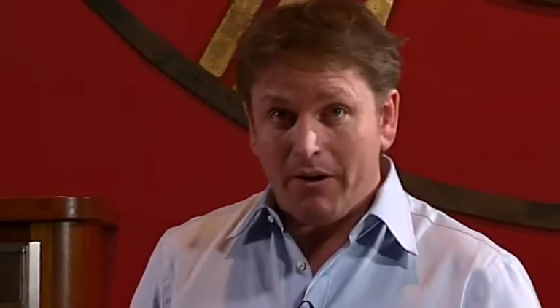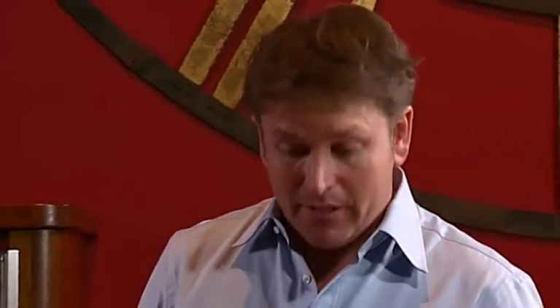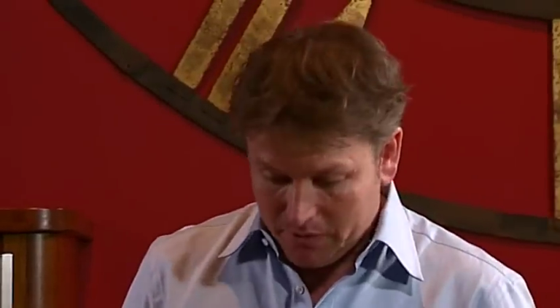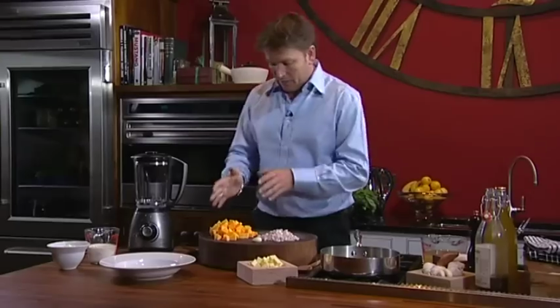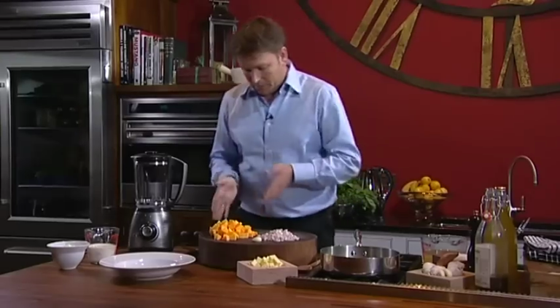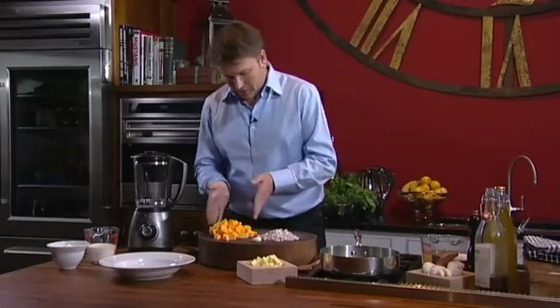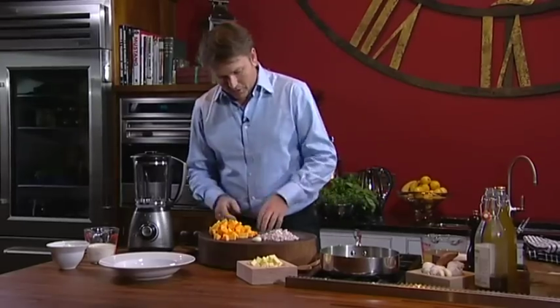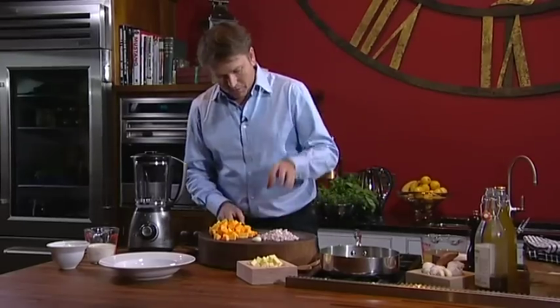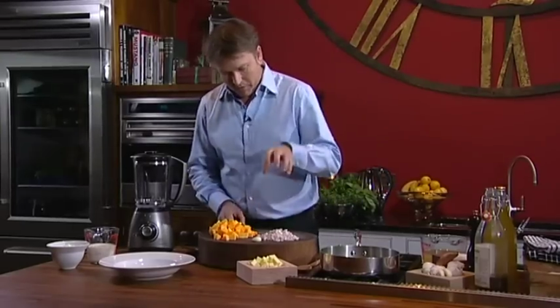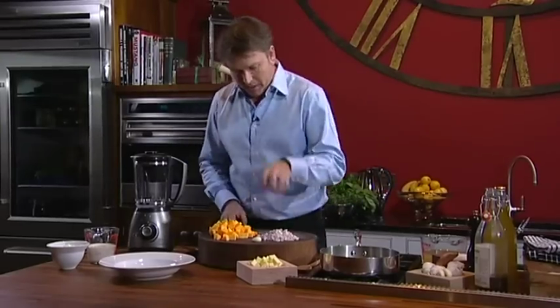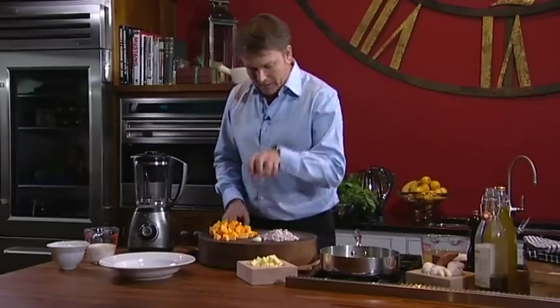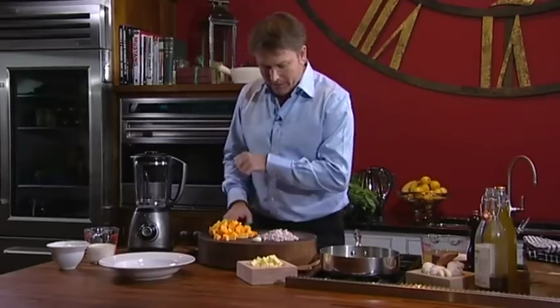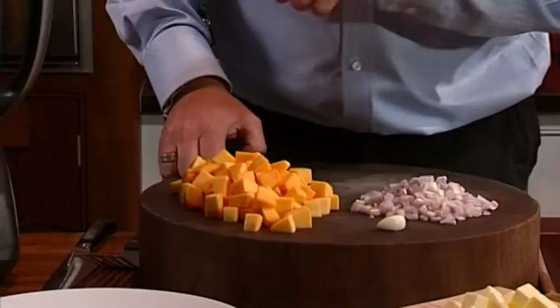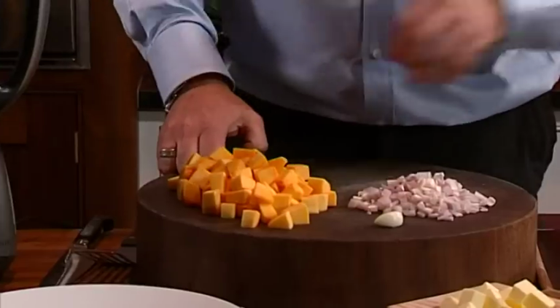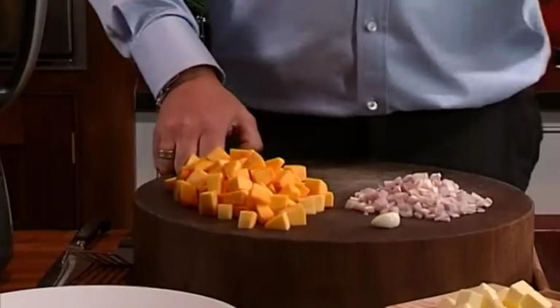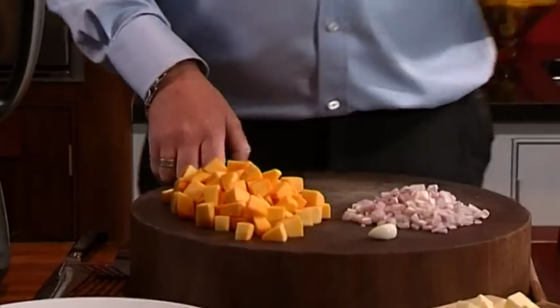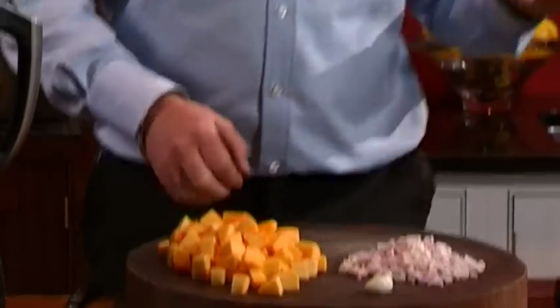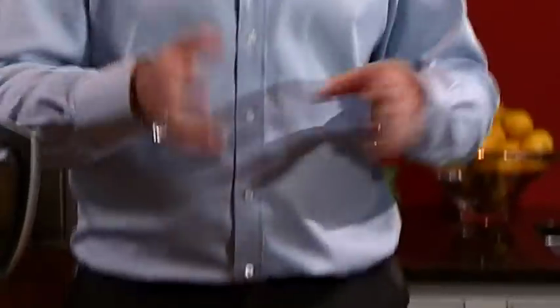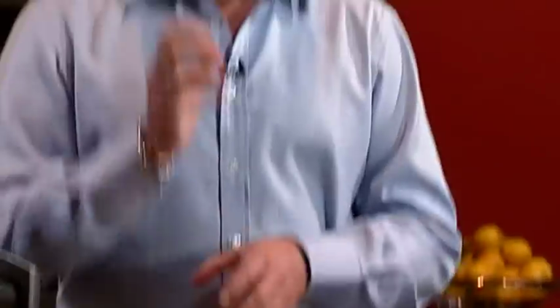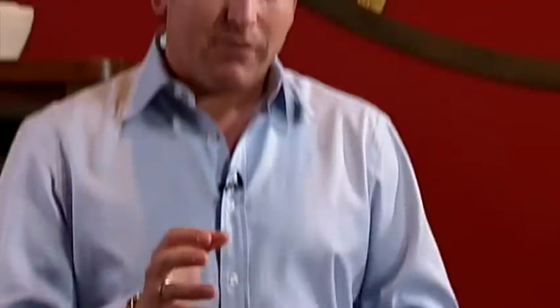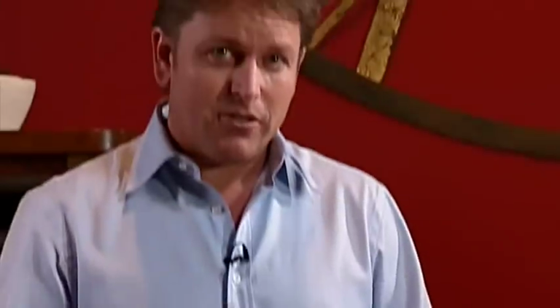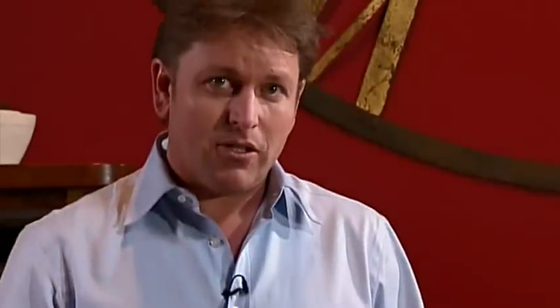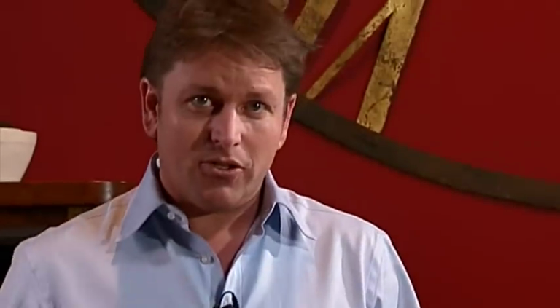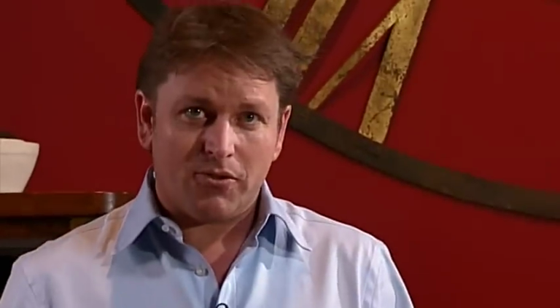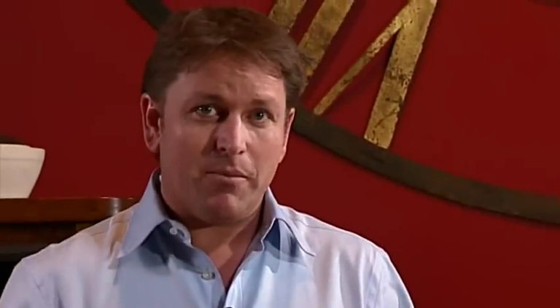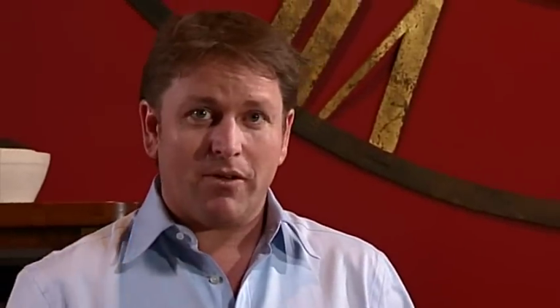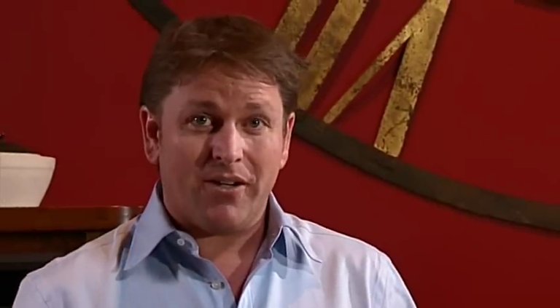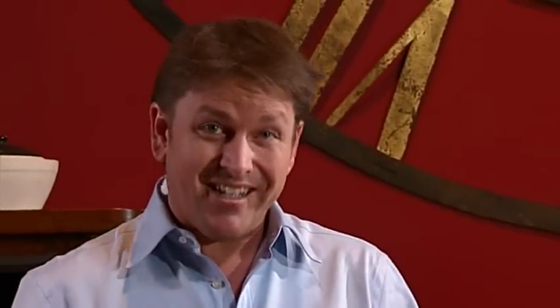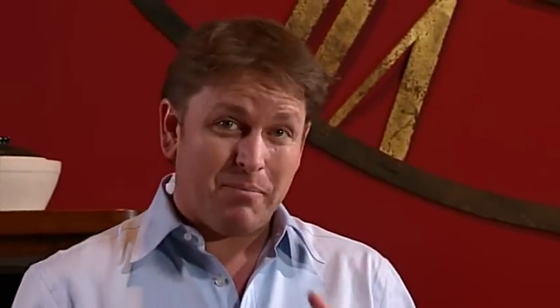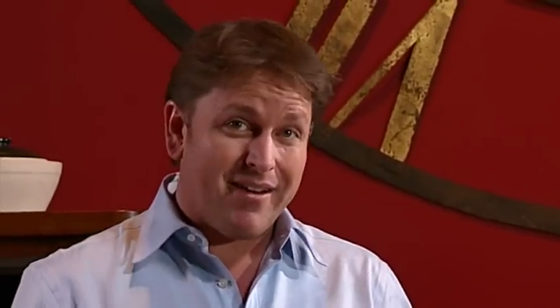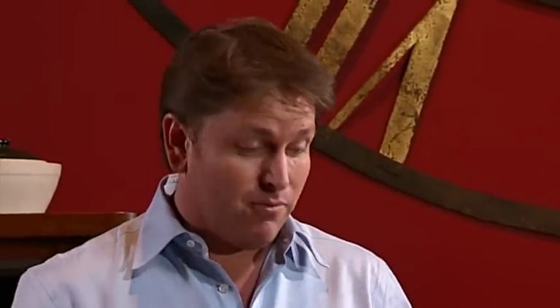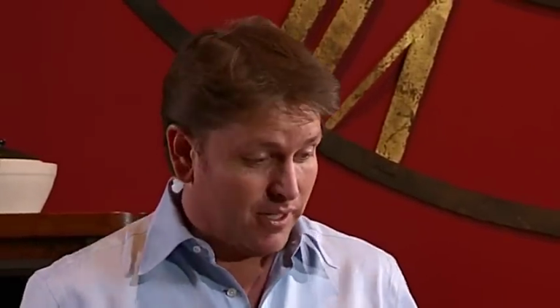Very easy. We start off with butternut squash, we've got some onions, a little bit of garlic, chicken stock — you can use veg stock — a touch of cream and creme fraiche. That's about it really.